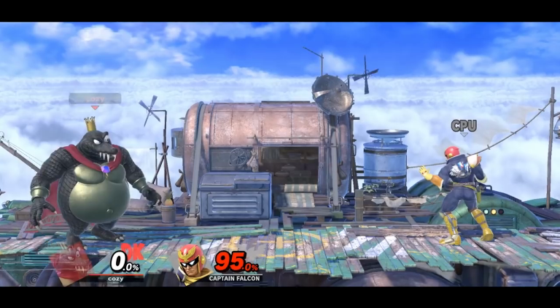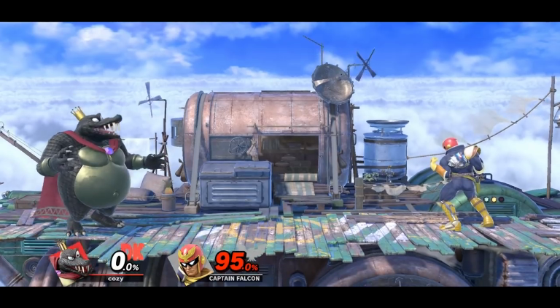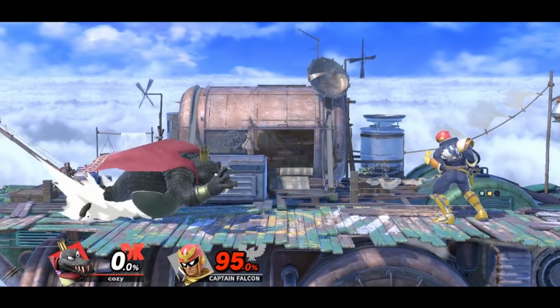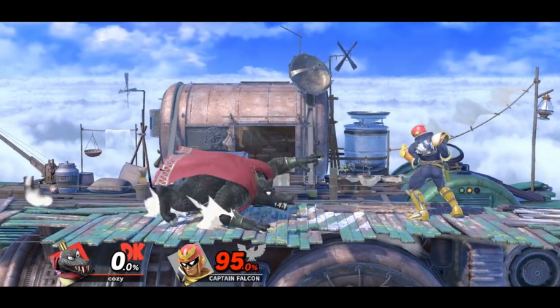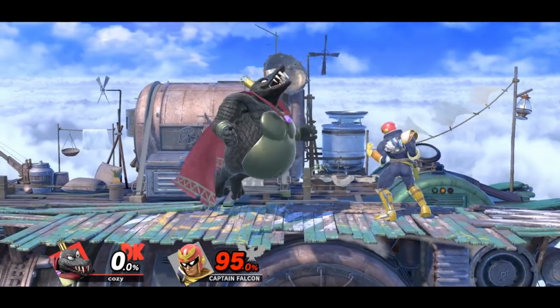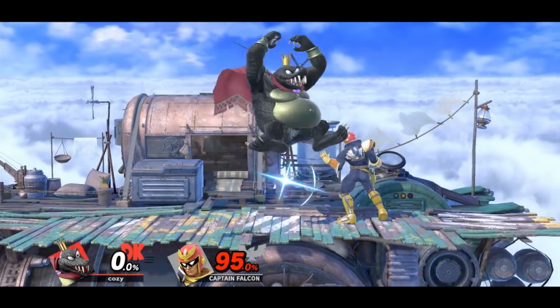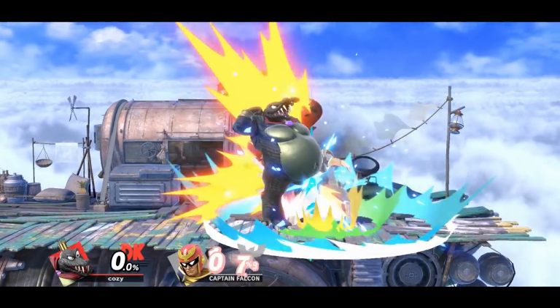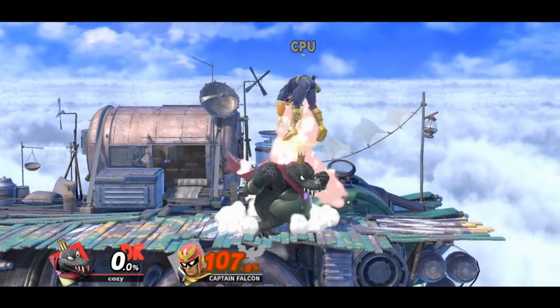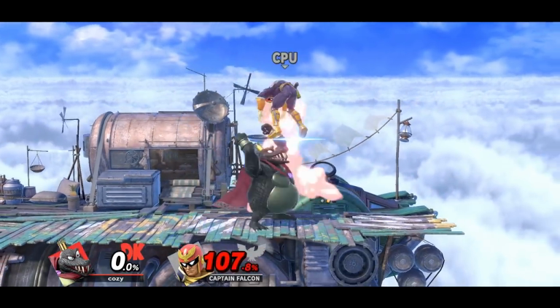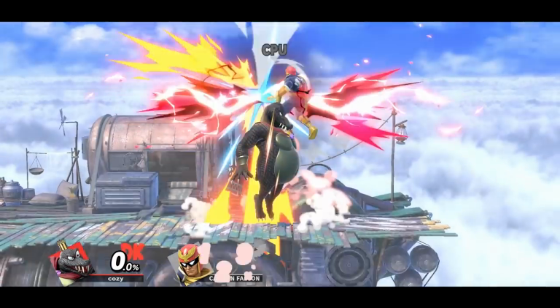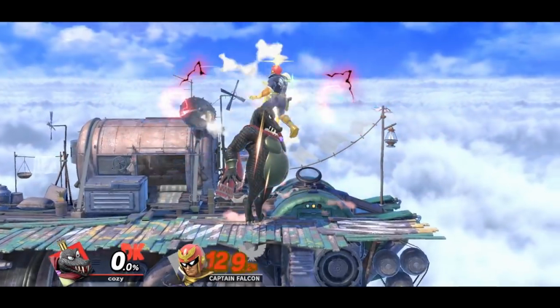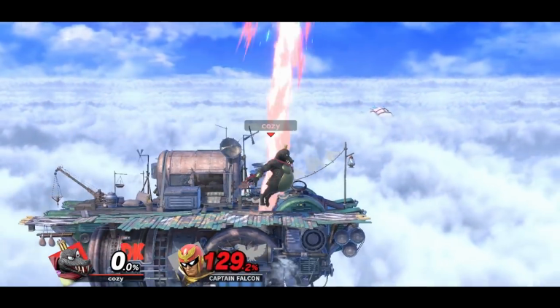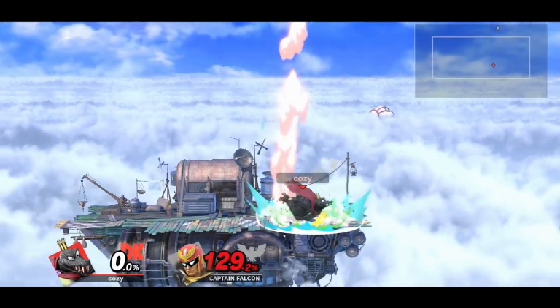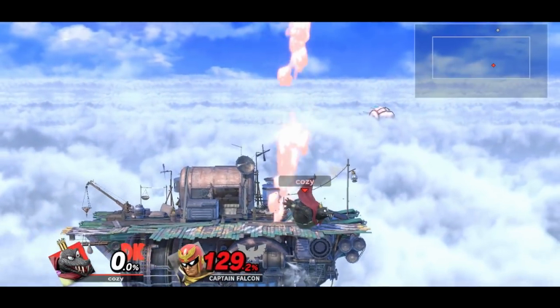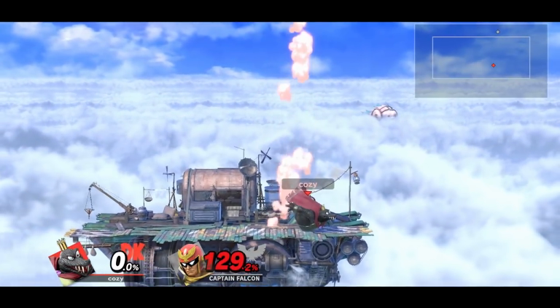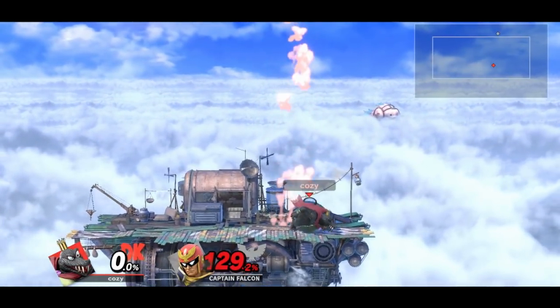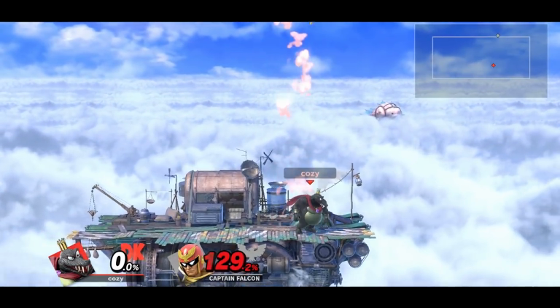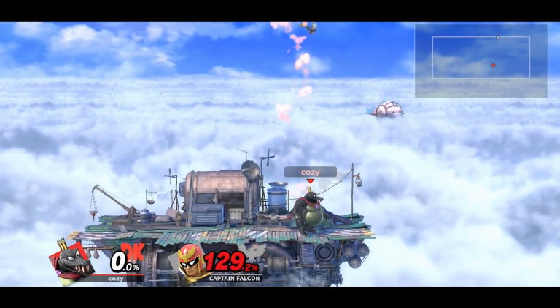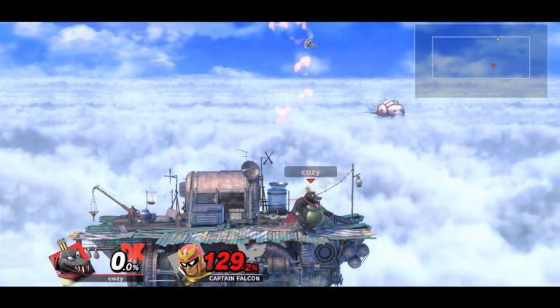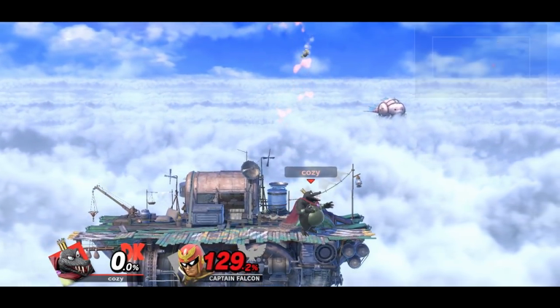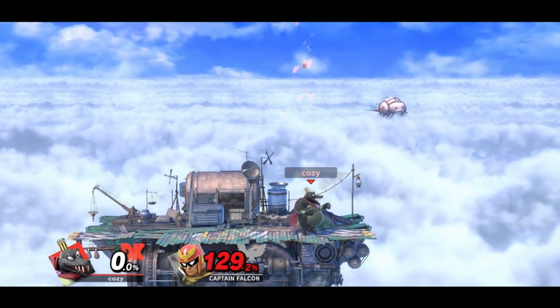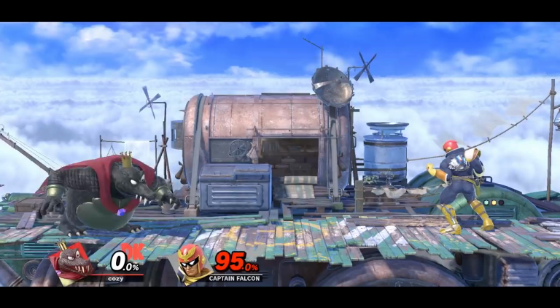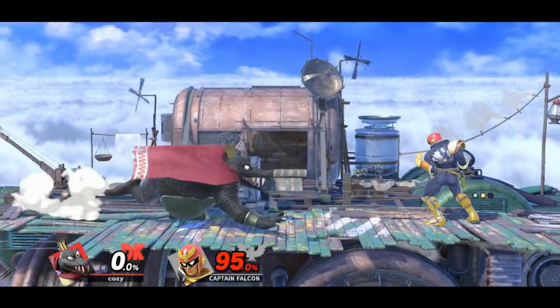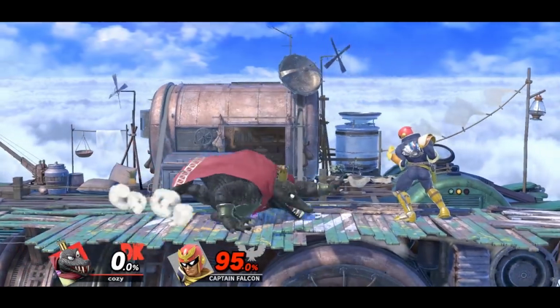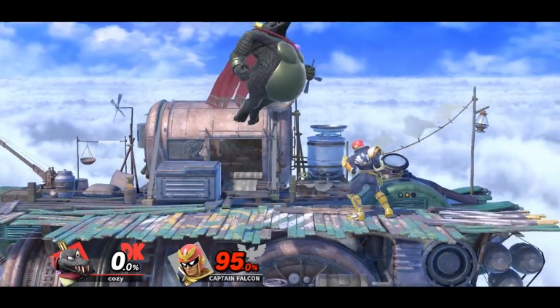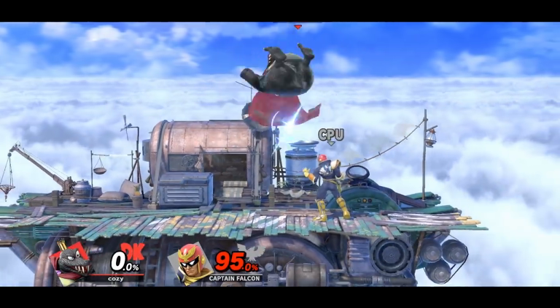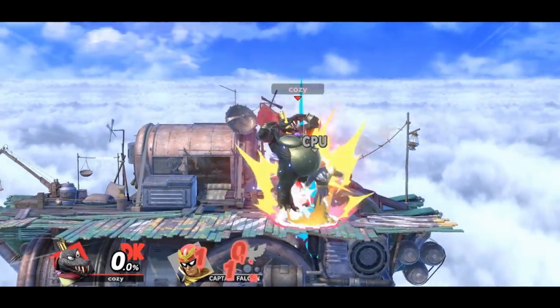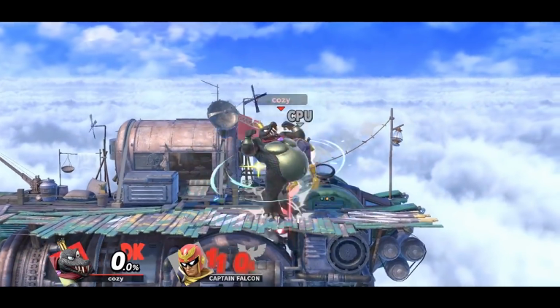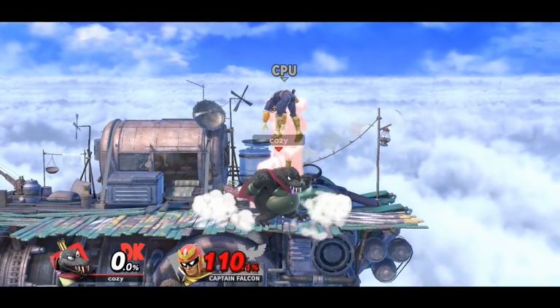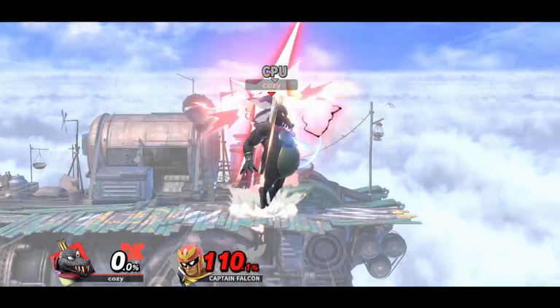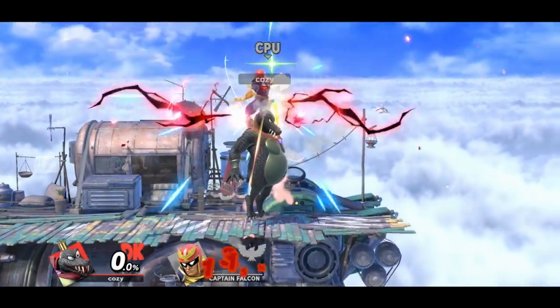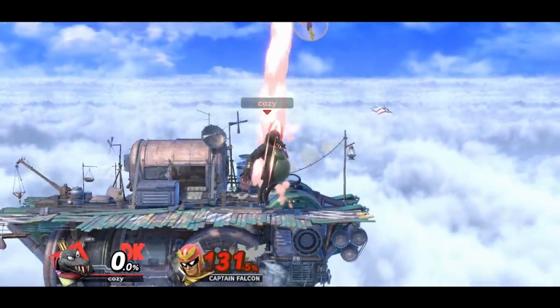King K. Rool is another fighter that has the simple but scary down air into up smash kill confirm. This is one of the easiest ones to hit as well, in my opinion.